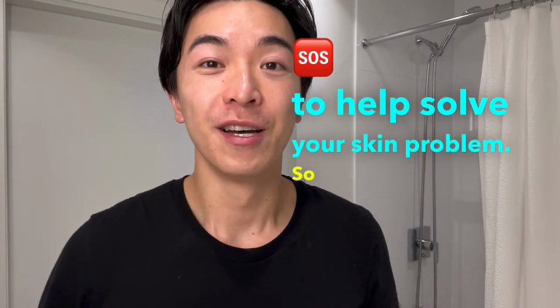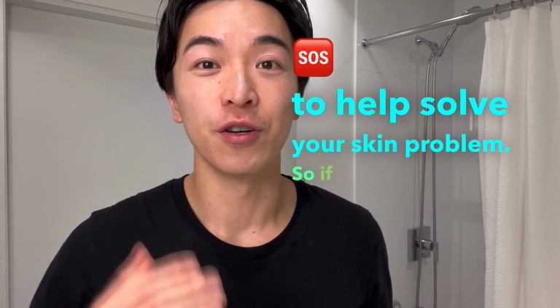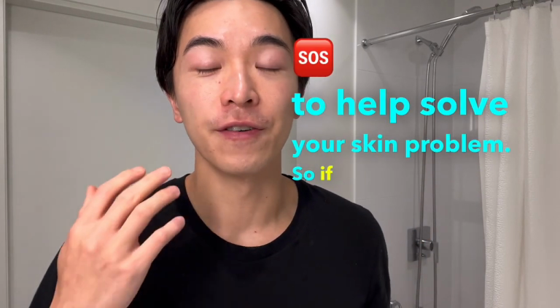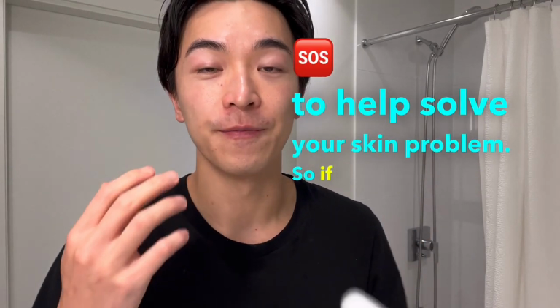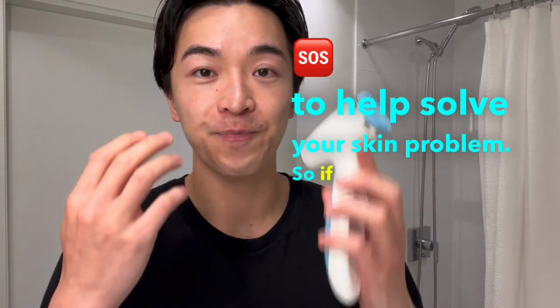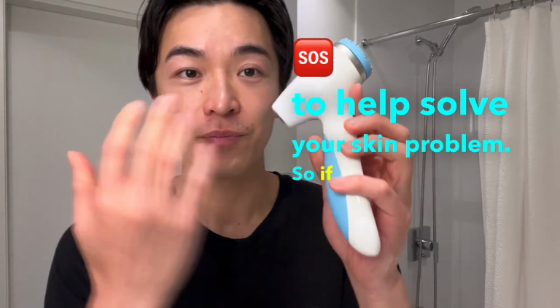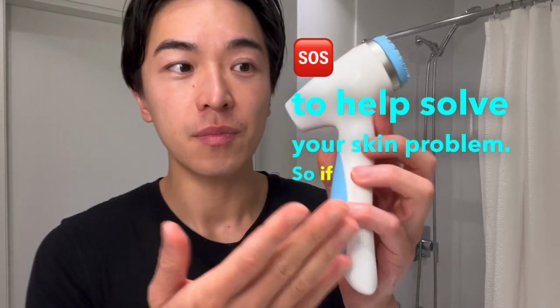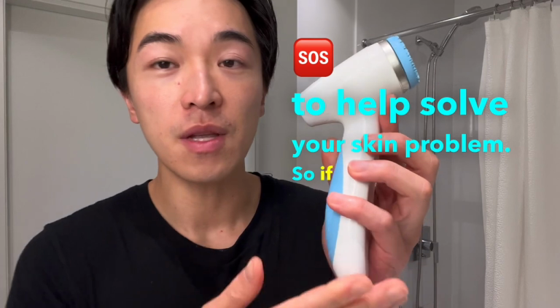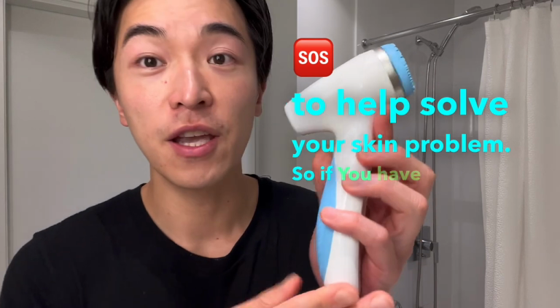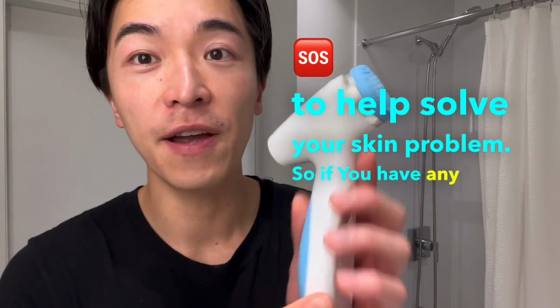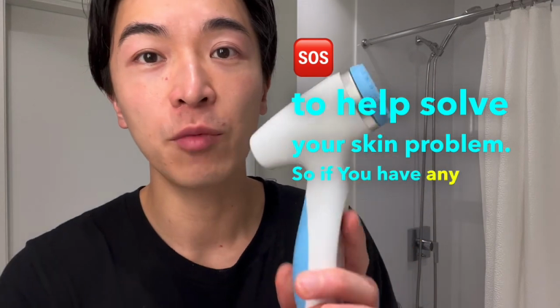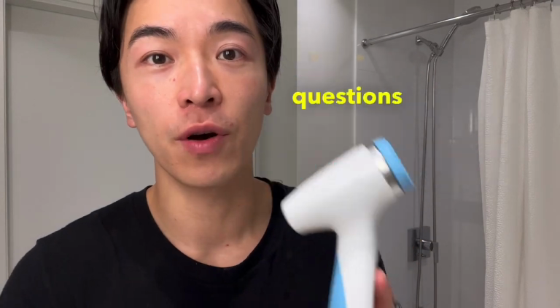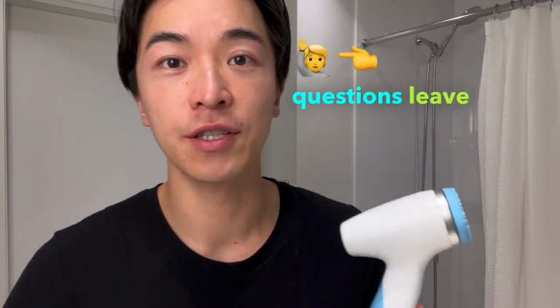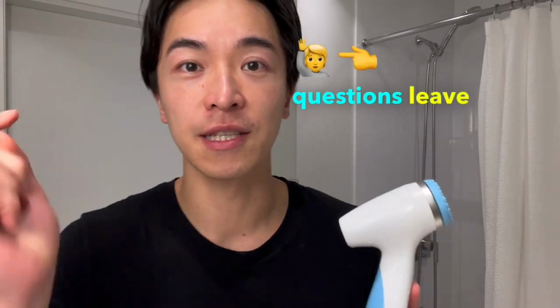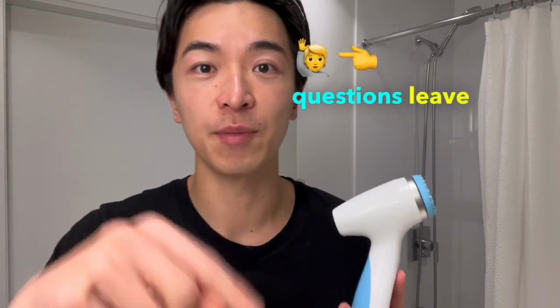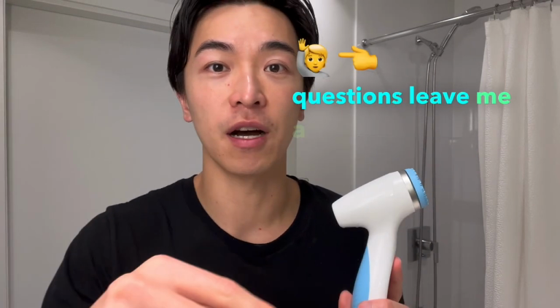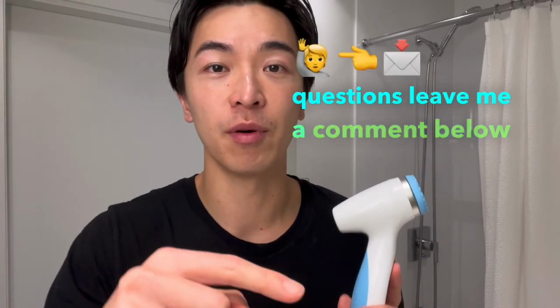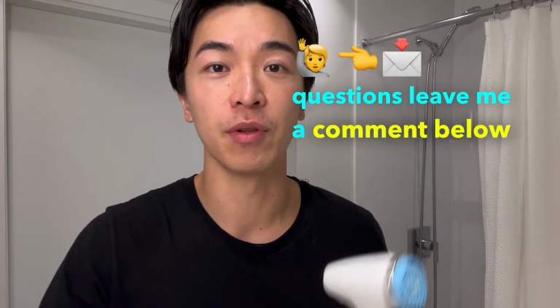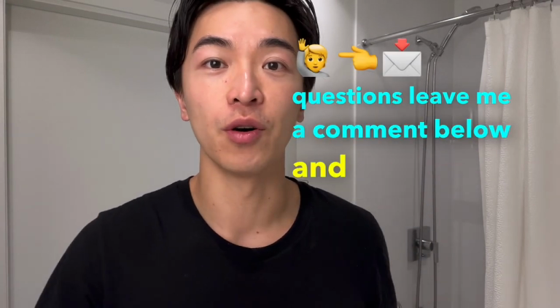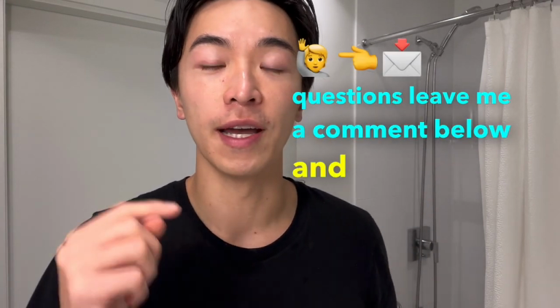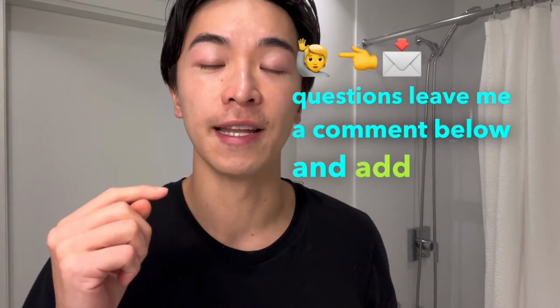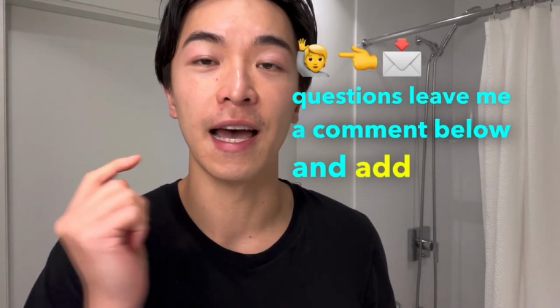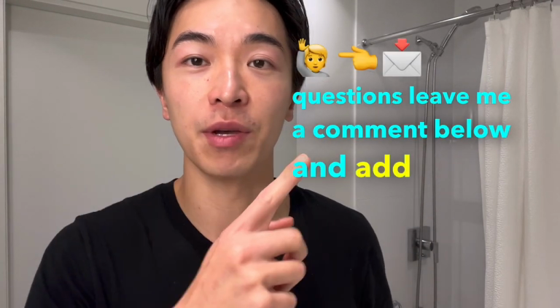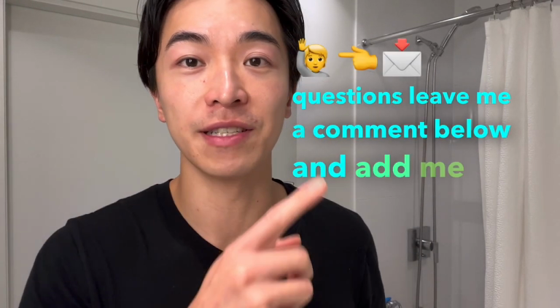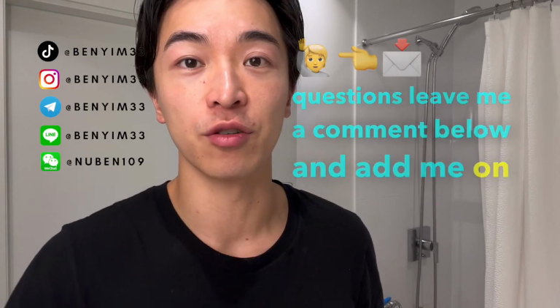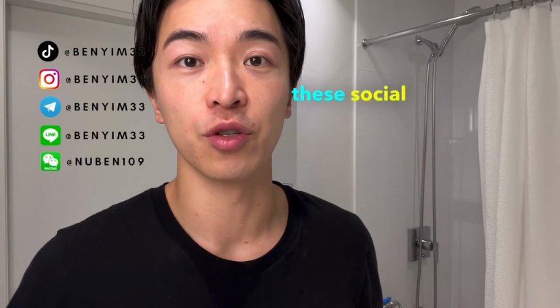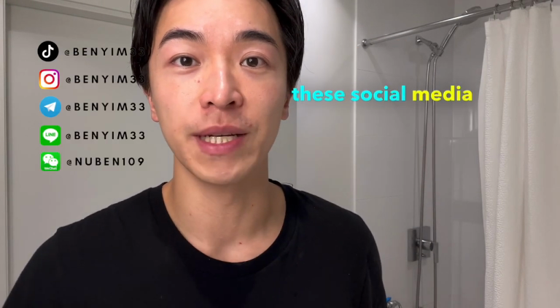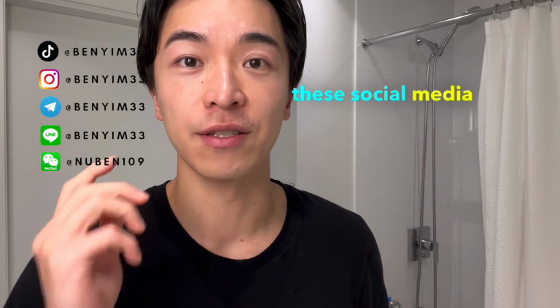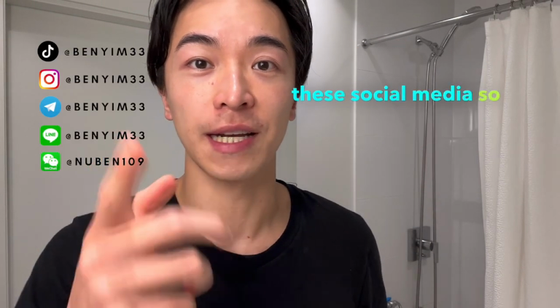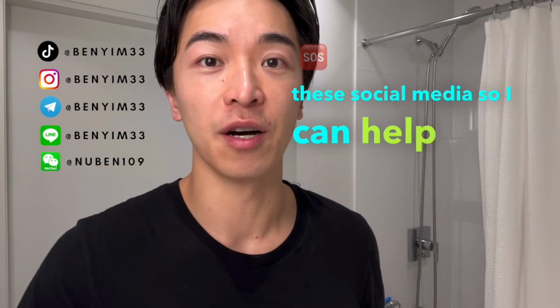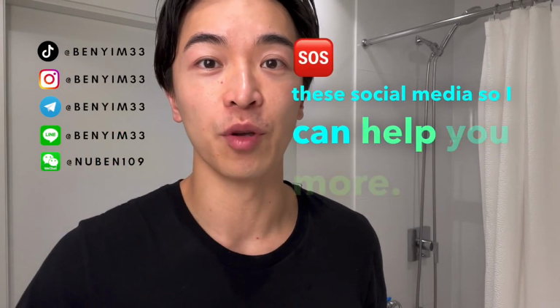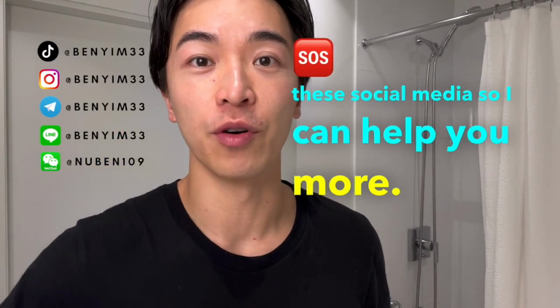If you have any more questions, leave a comment below and add me on social media so I can help you more.